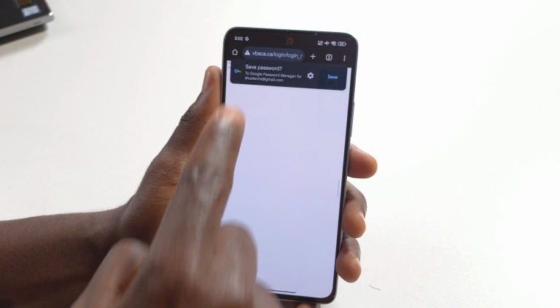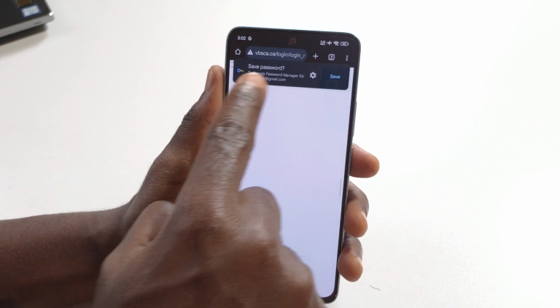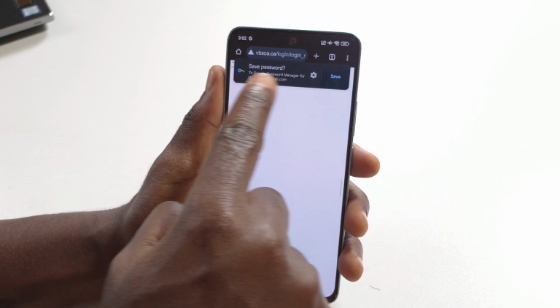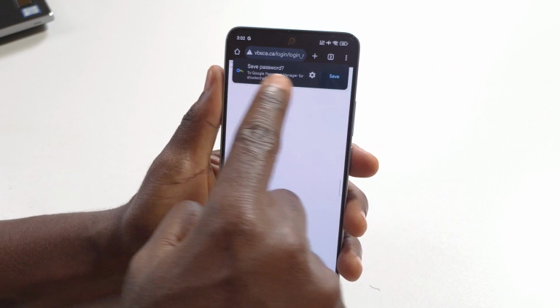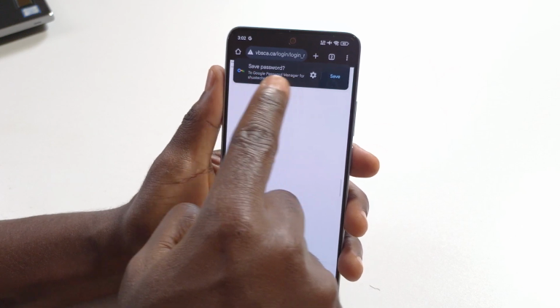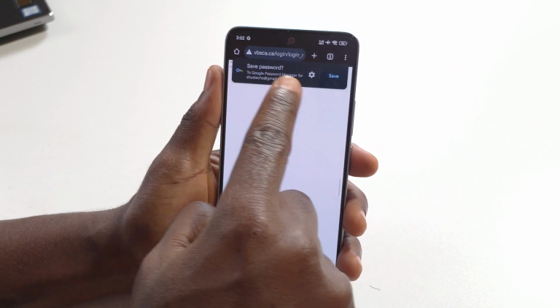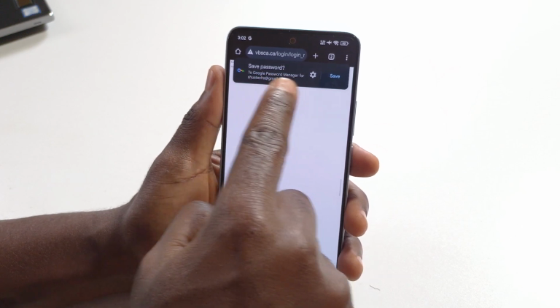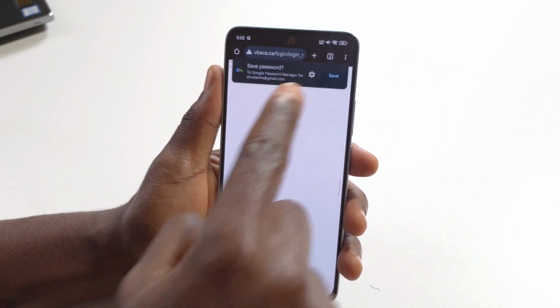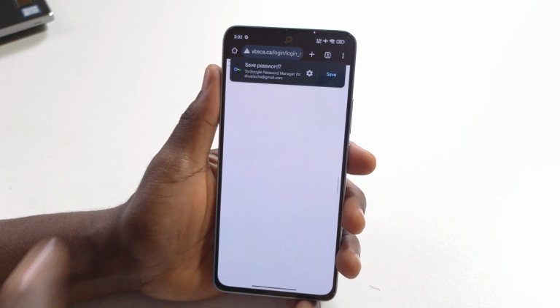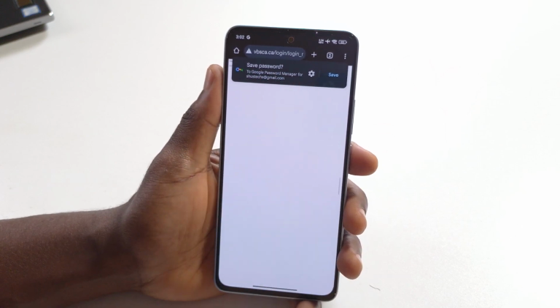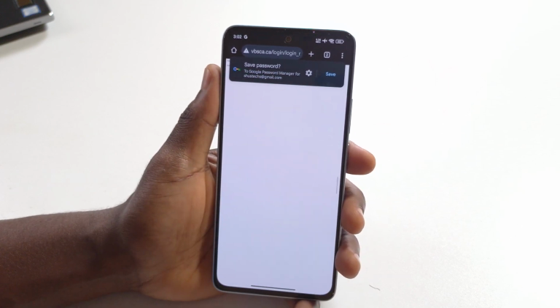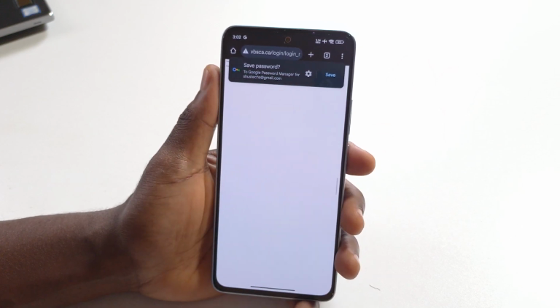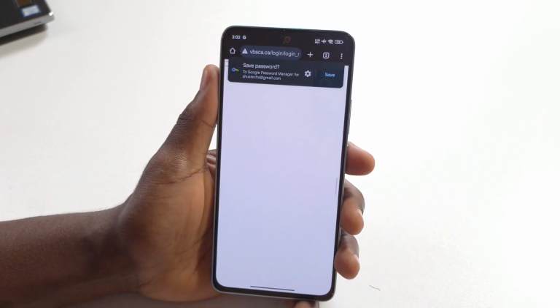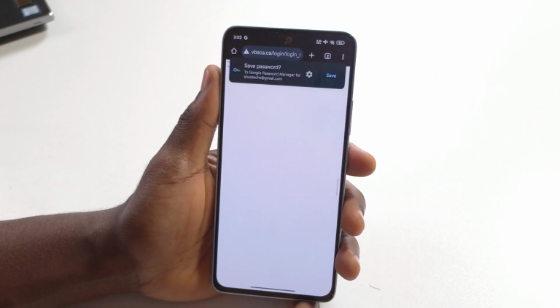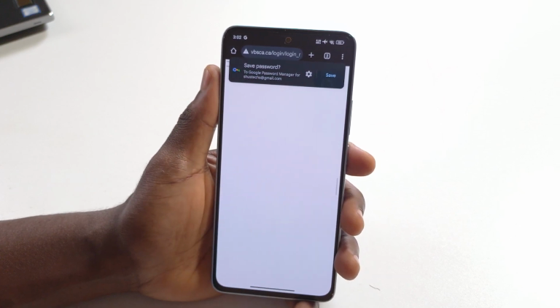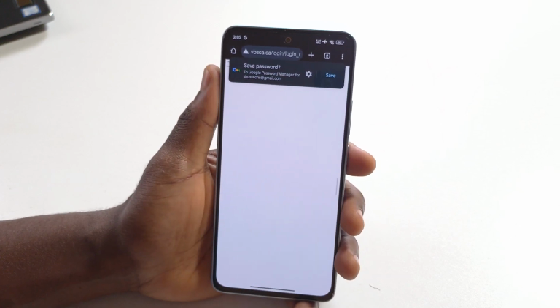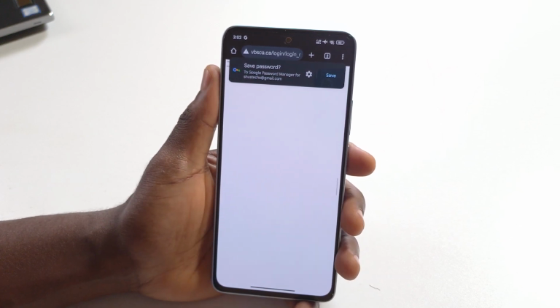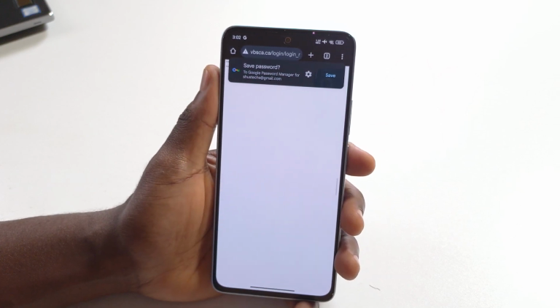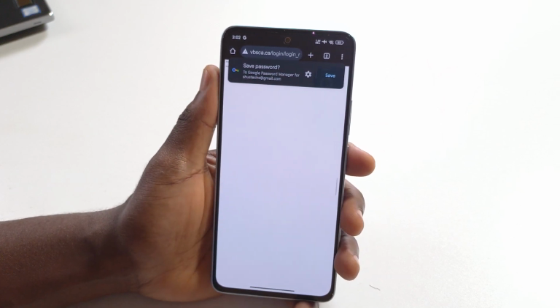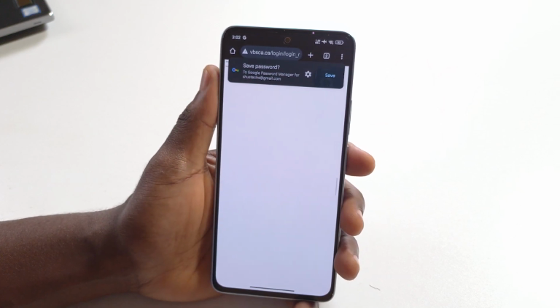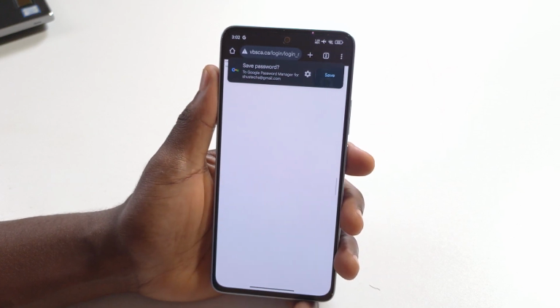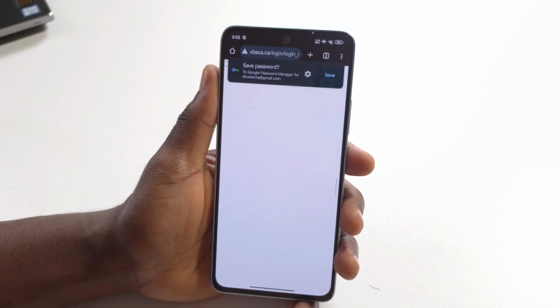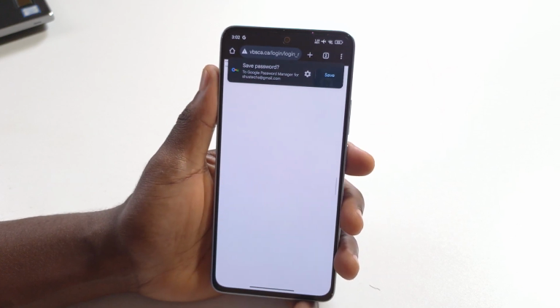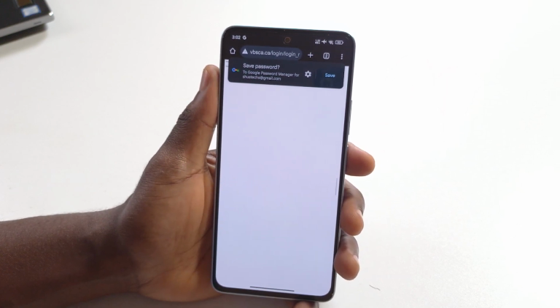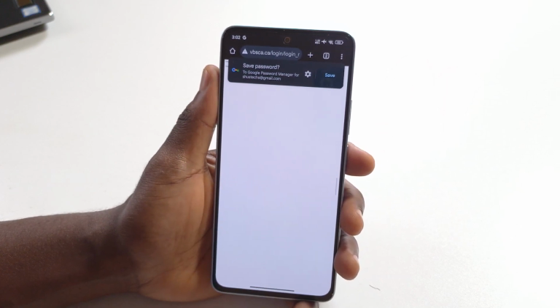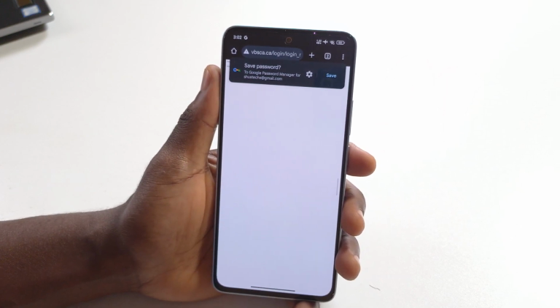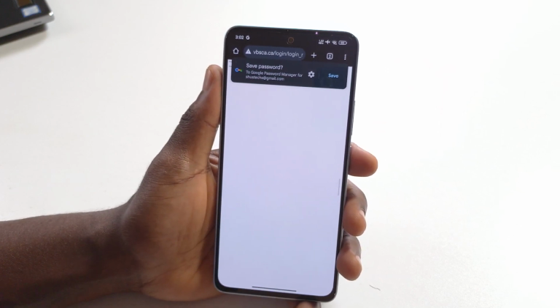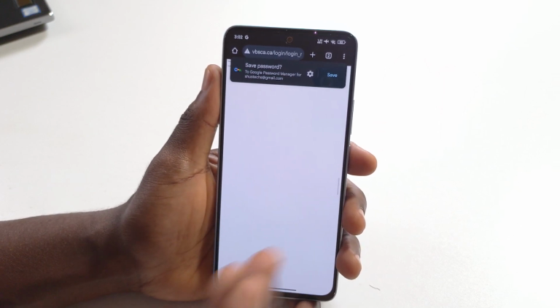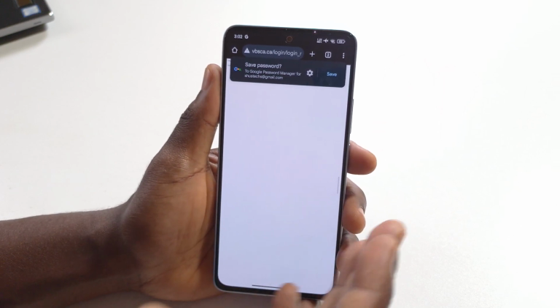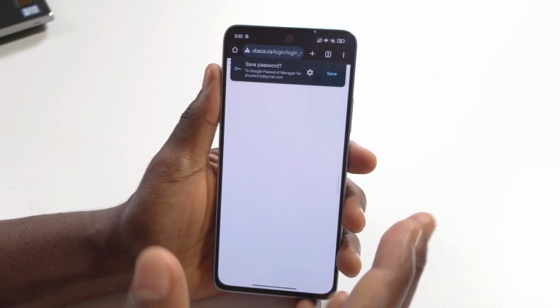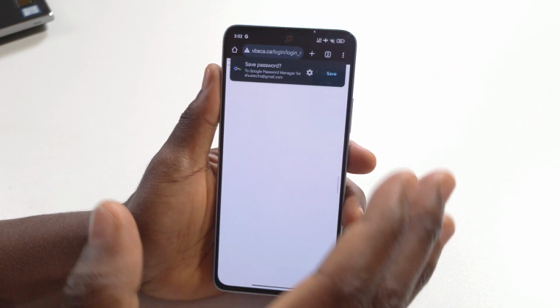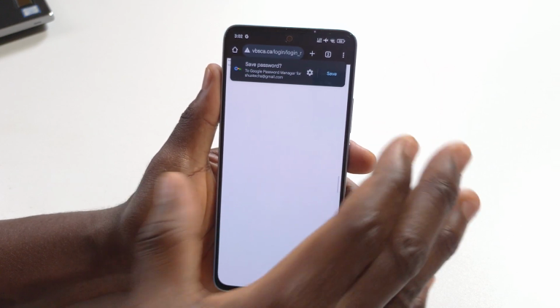In this video, I'll be showing you how to deactivate this pop-up that always shows up whenever you log into a website.